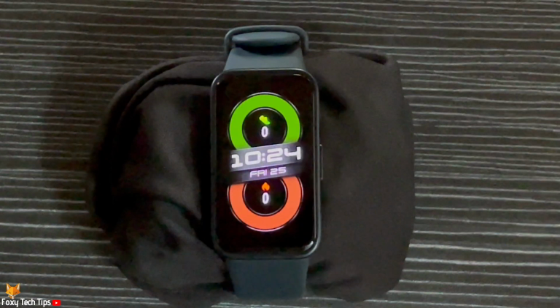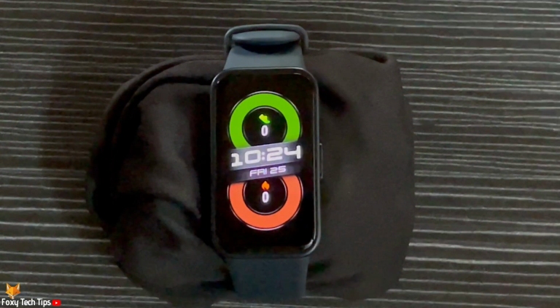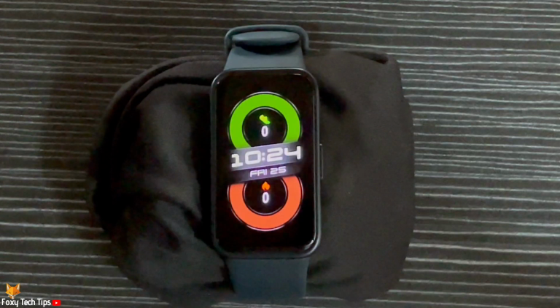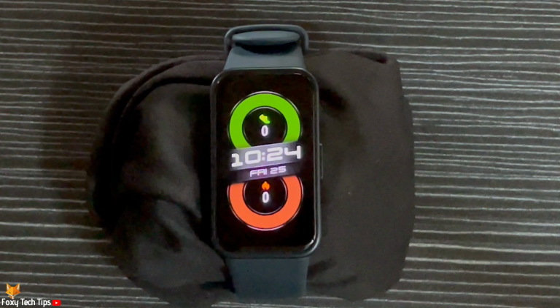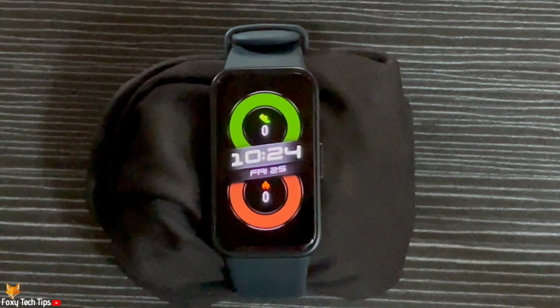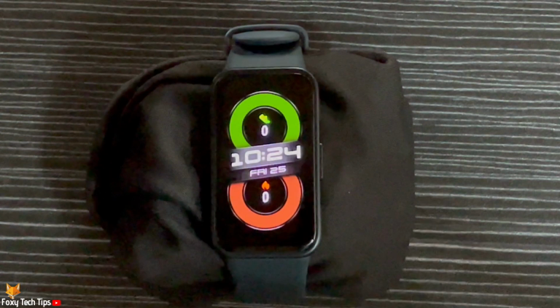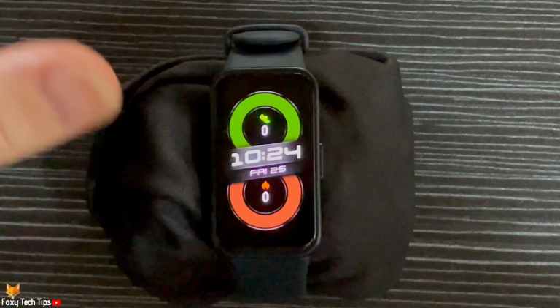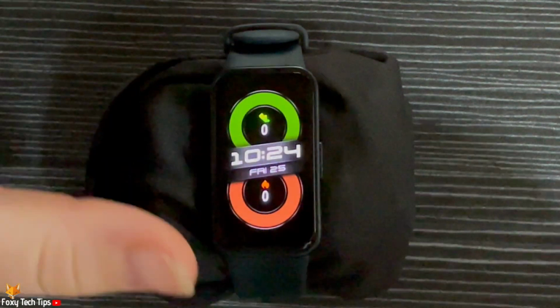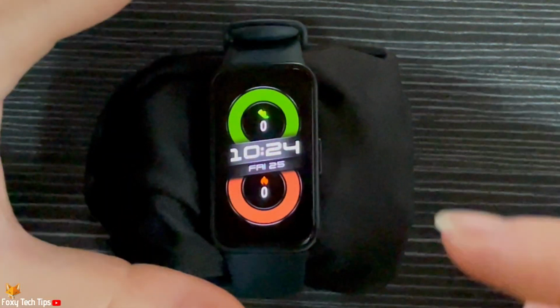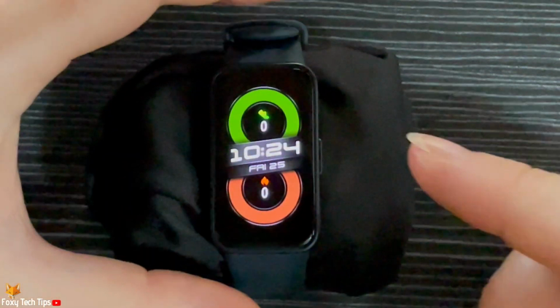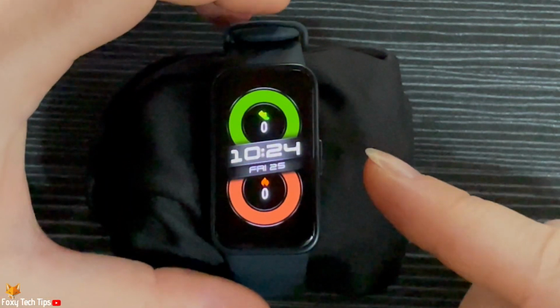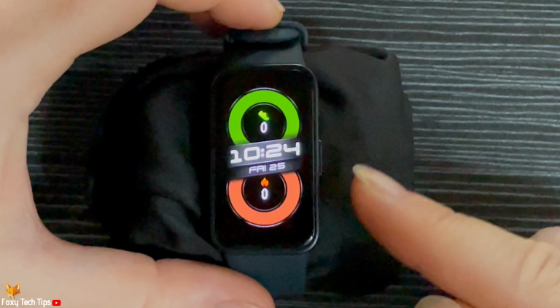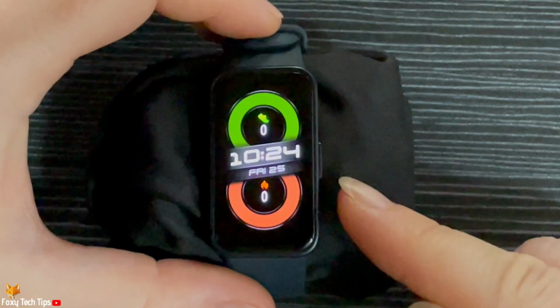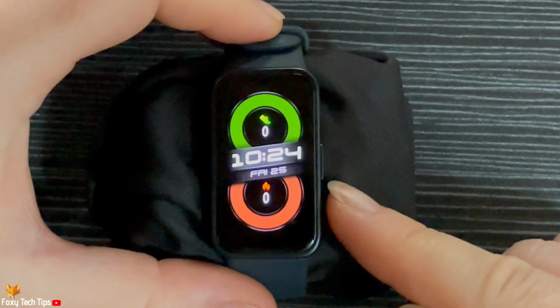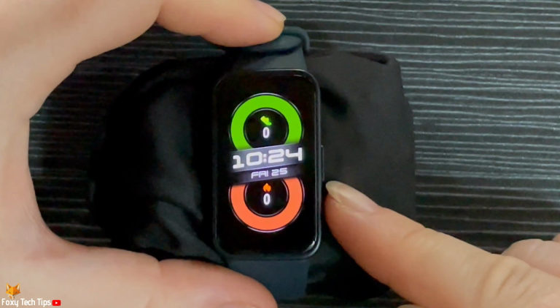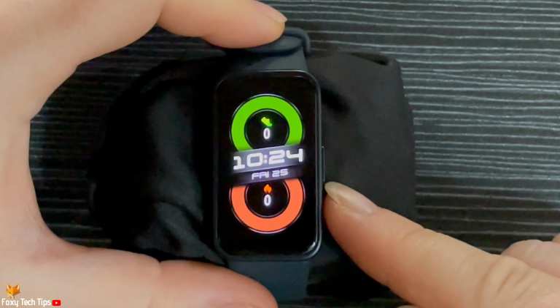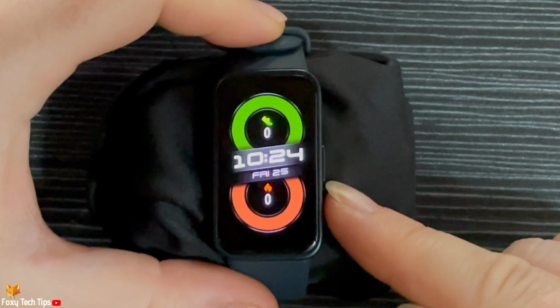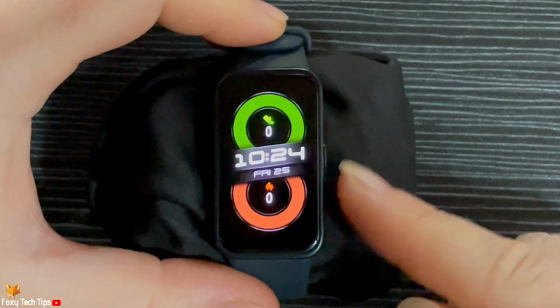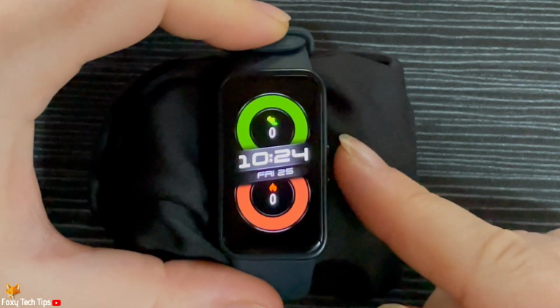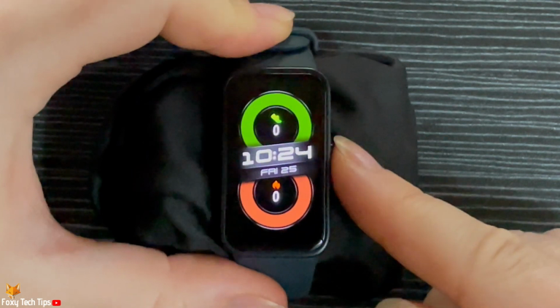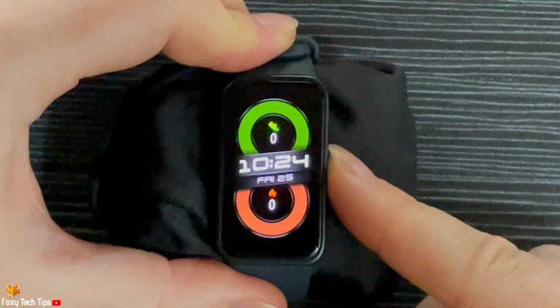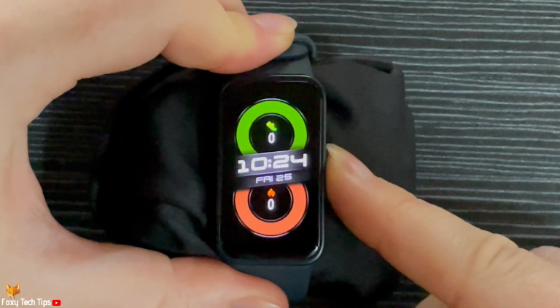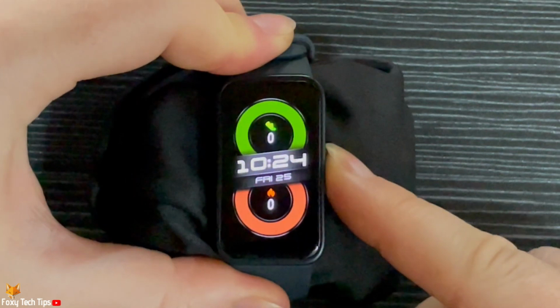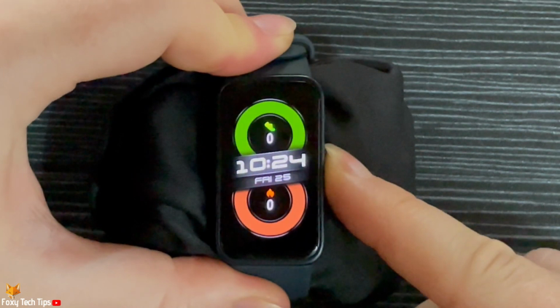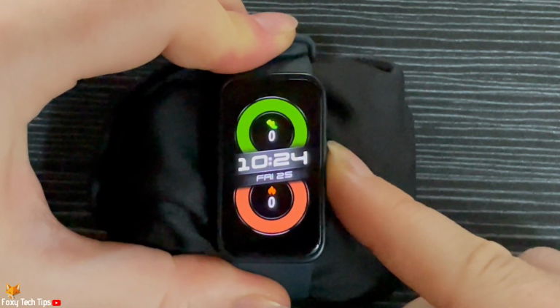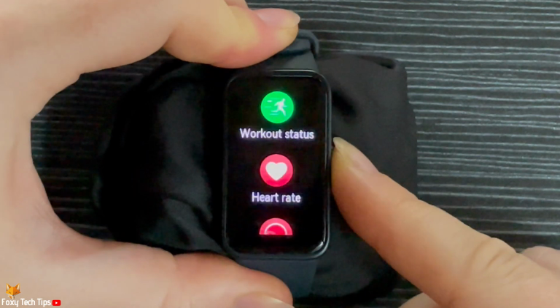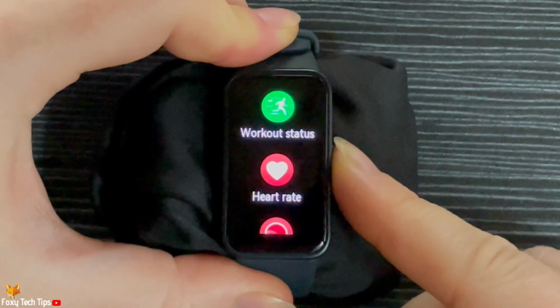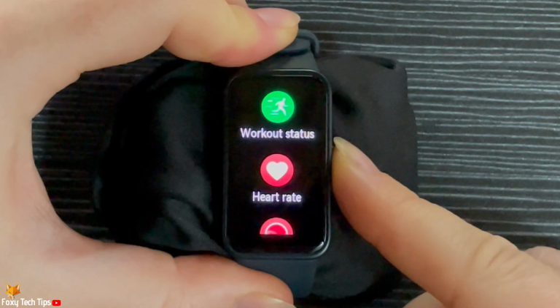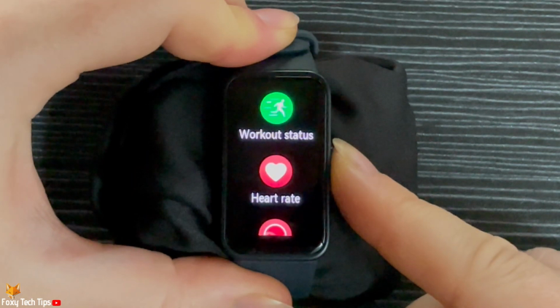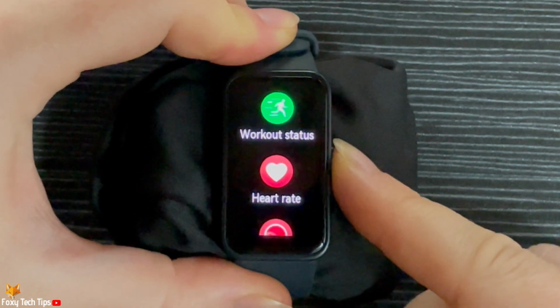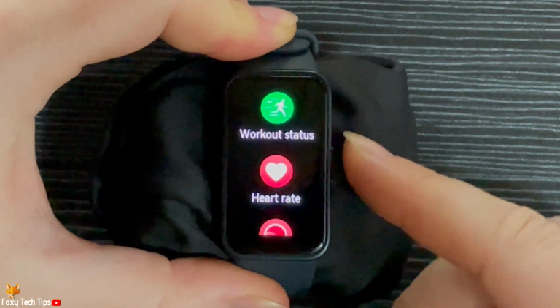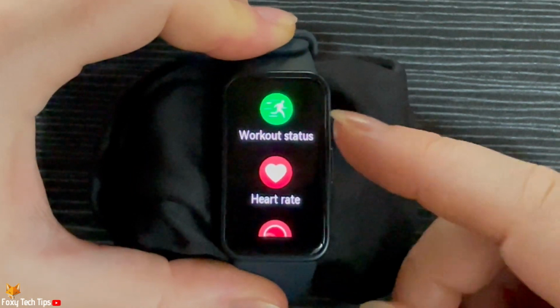Tap the side button to open up the app menu, then scroll down to and tap Timer.